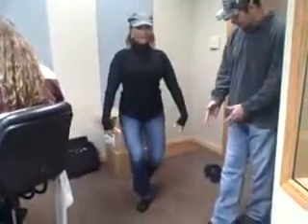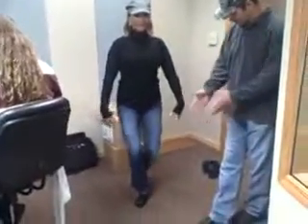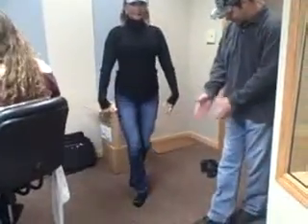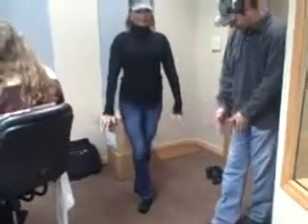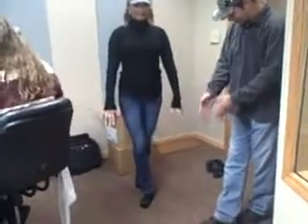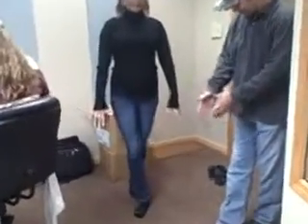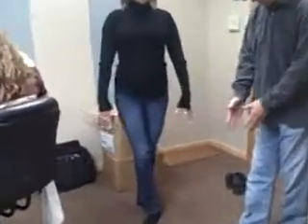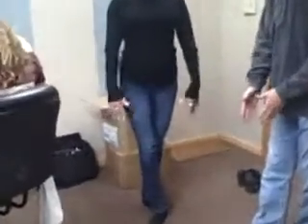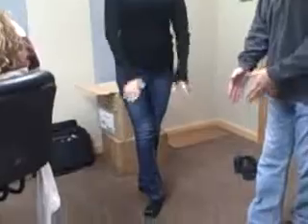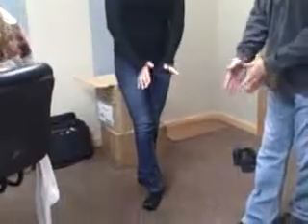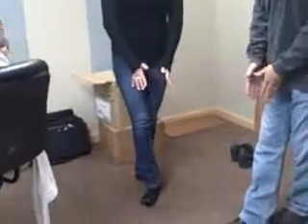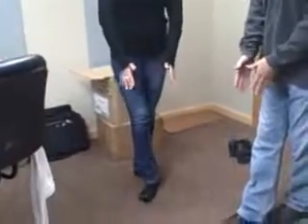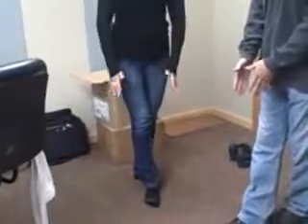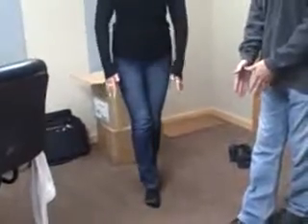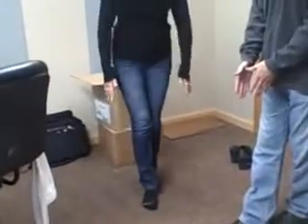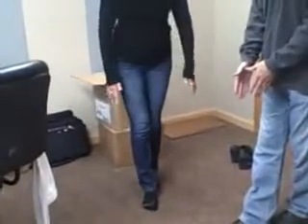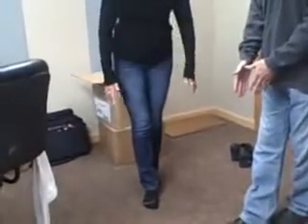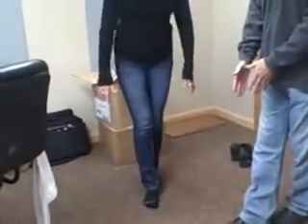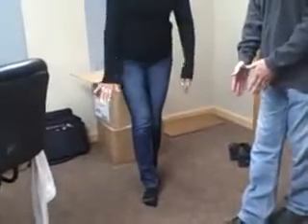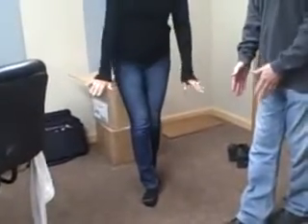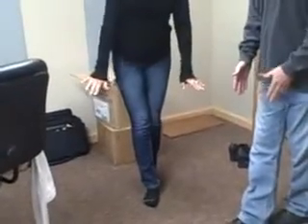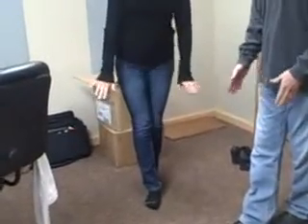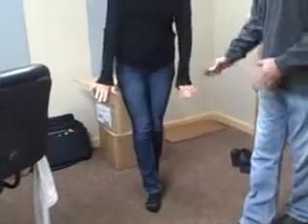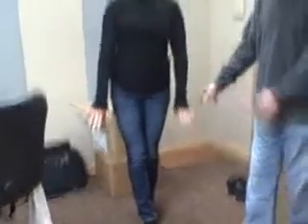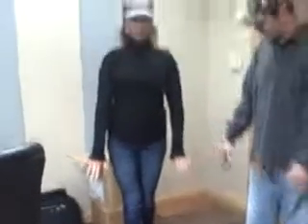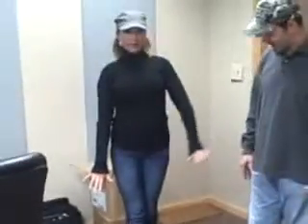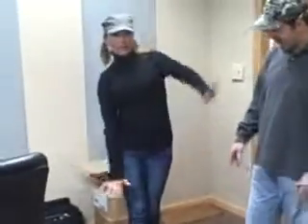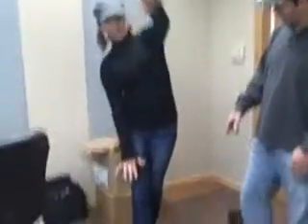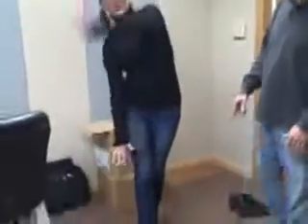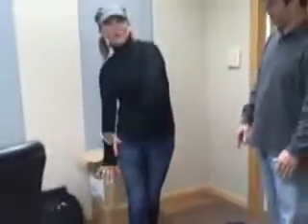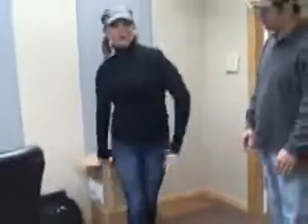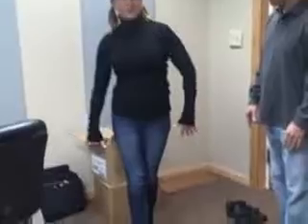Stand straightforward, just like this. See how my feet are? My feet naturally turn out just a little bit — right like that. Otherwise I fall over.